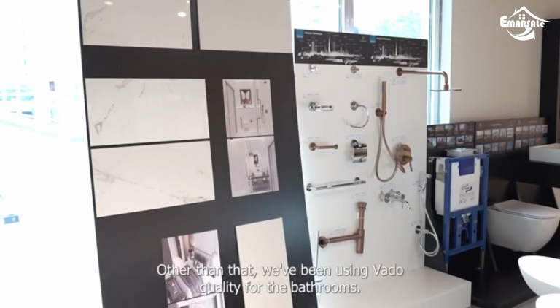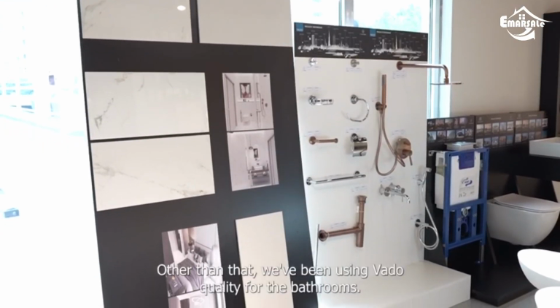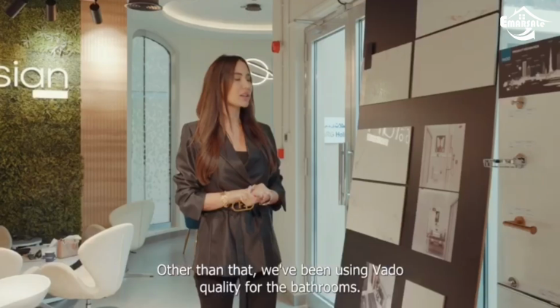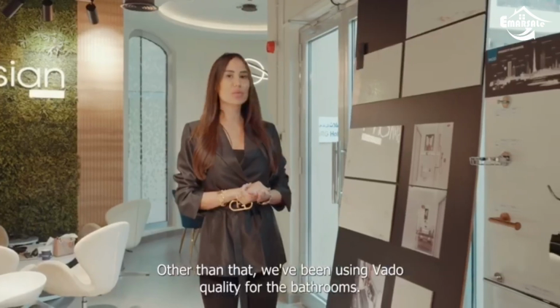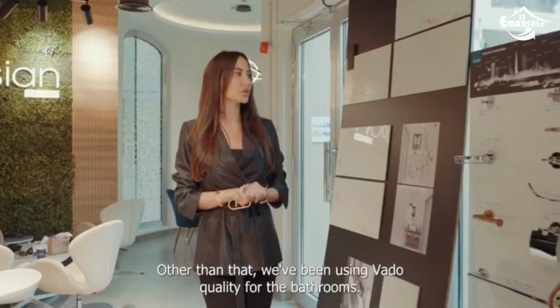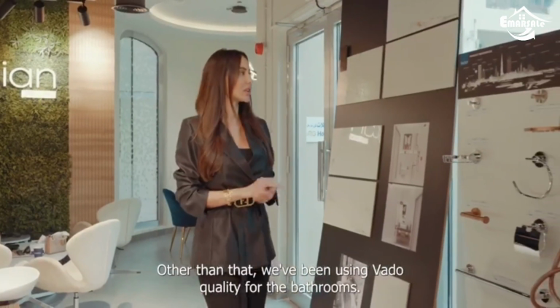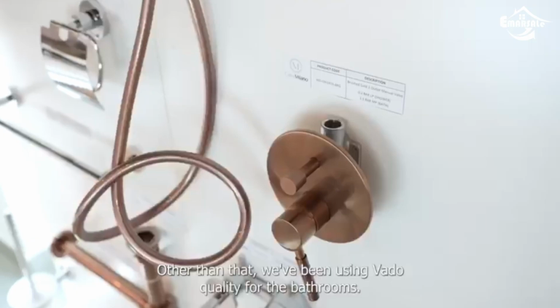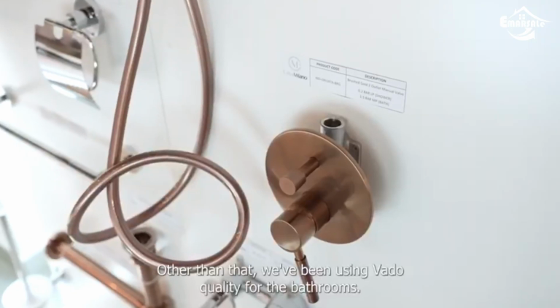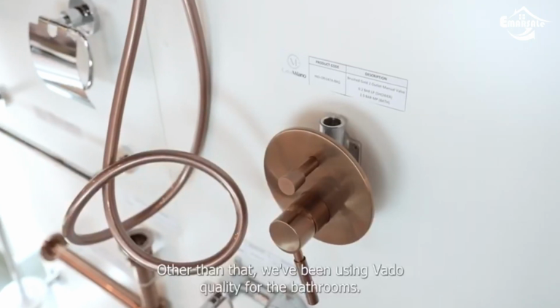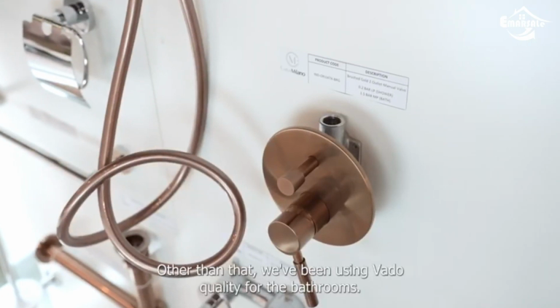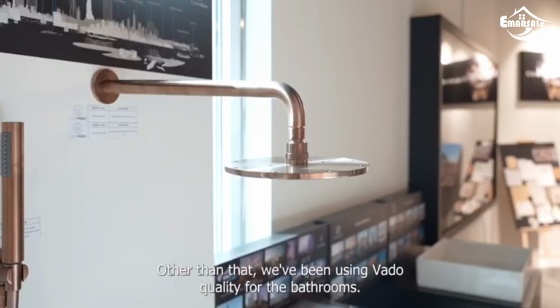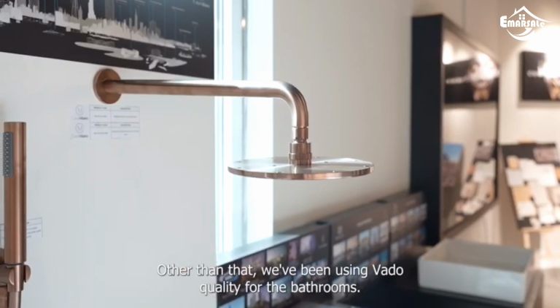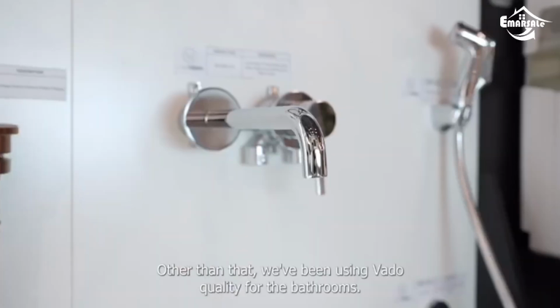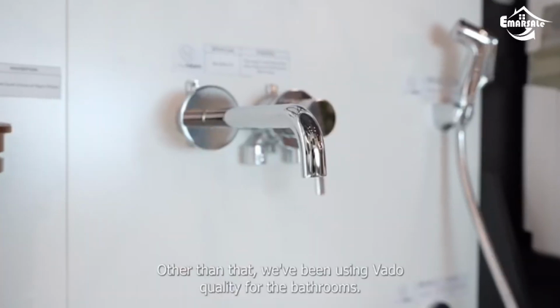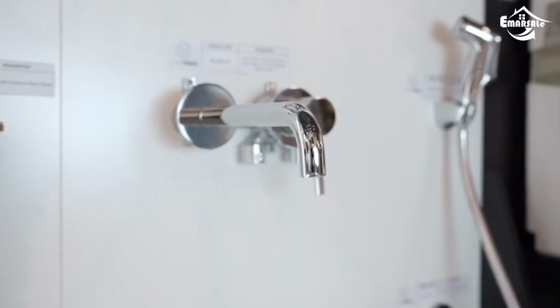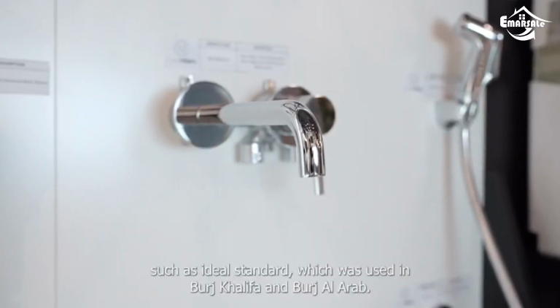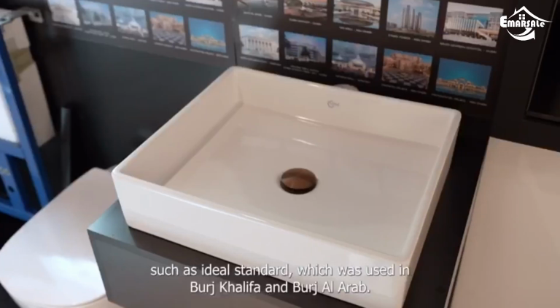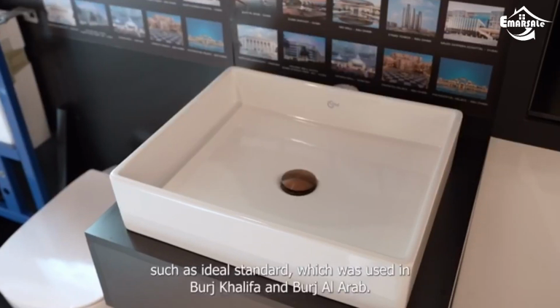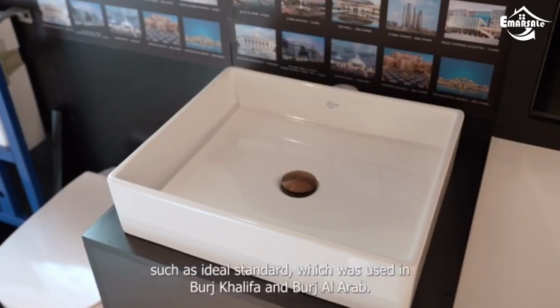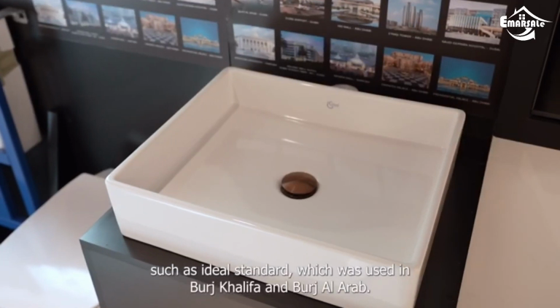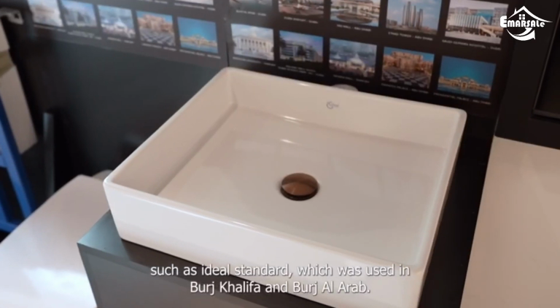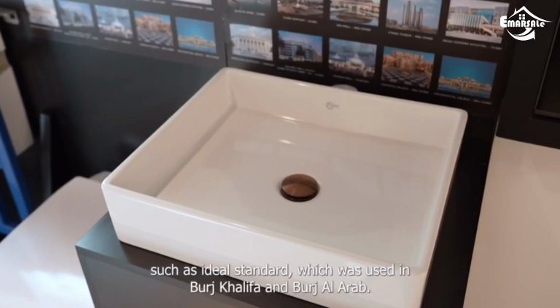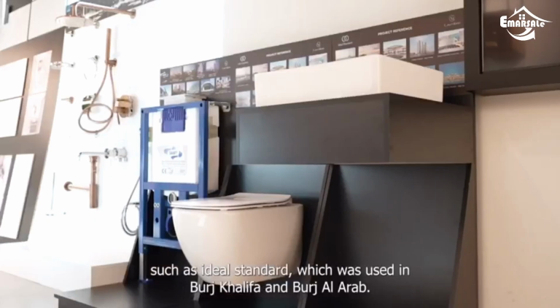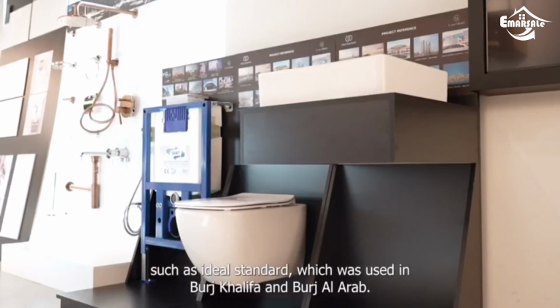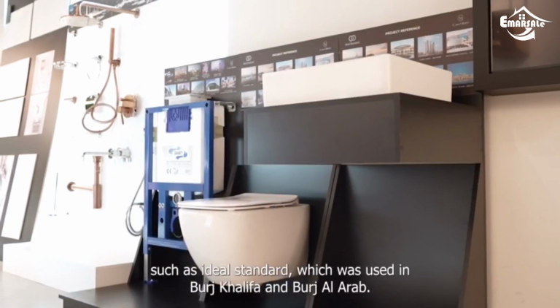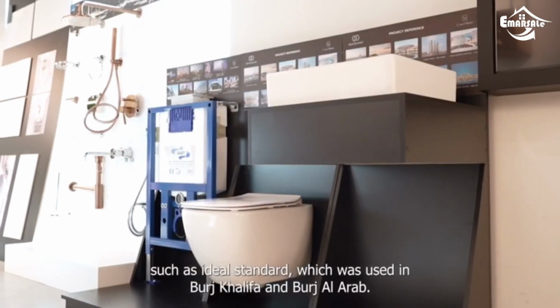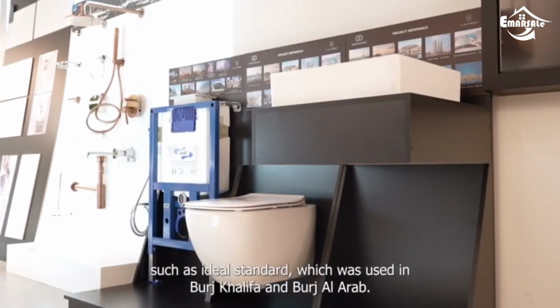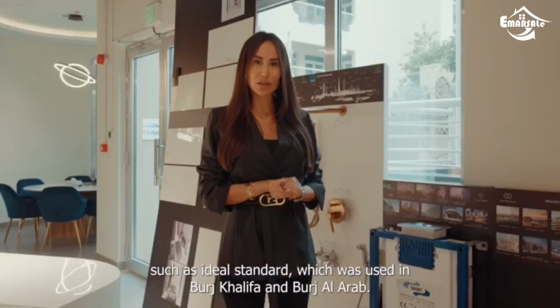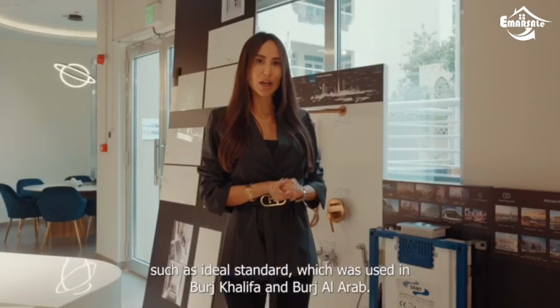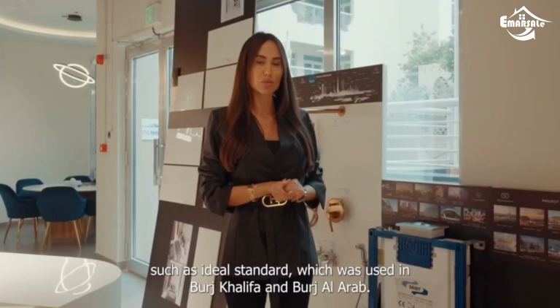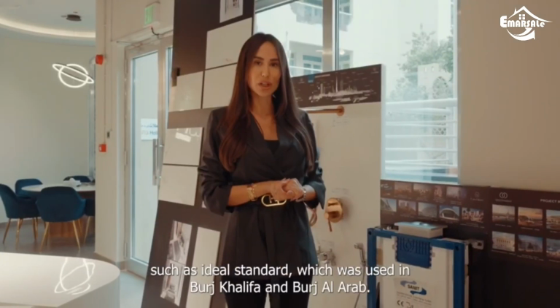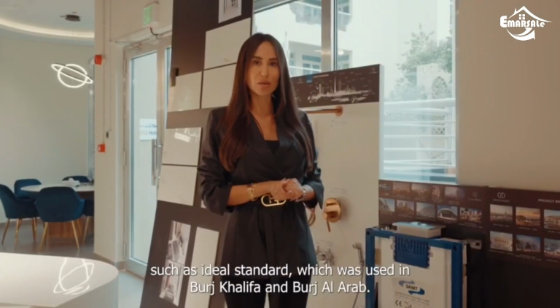Other than that, we have been using Vado quality for the bathrooms, such as Ideal Standard, which was used in Burj Khalifa and Burj Al Arab.